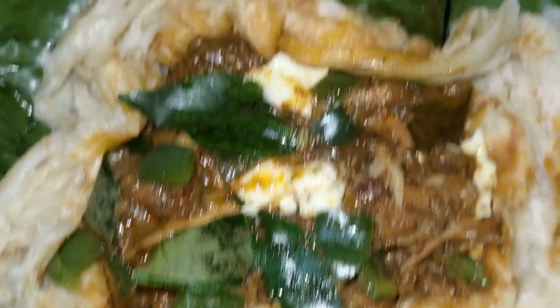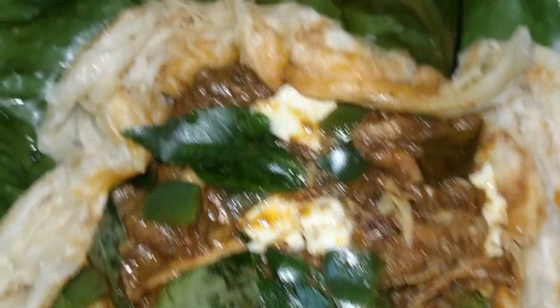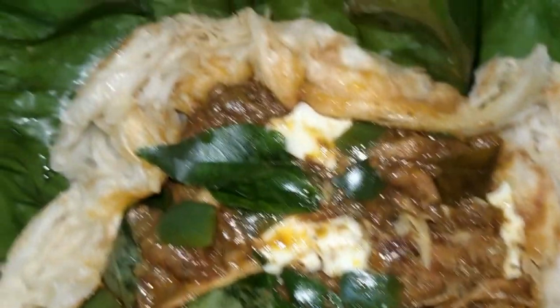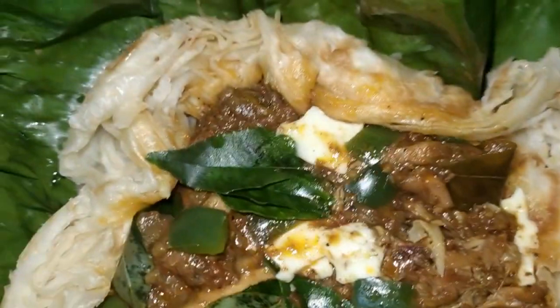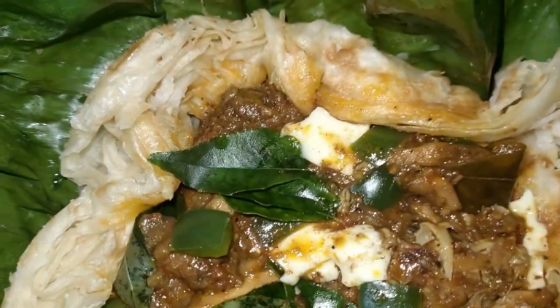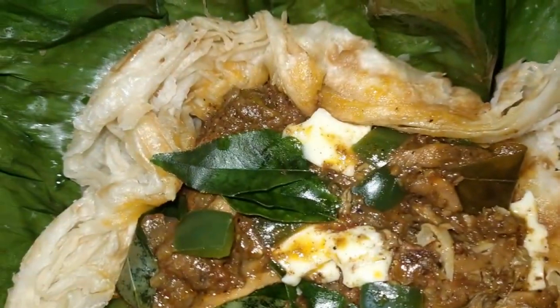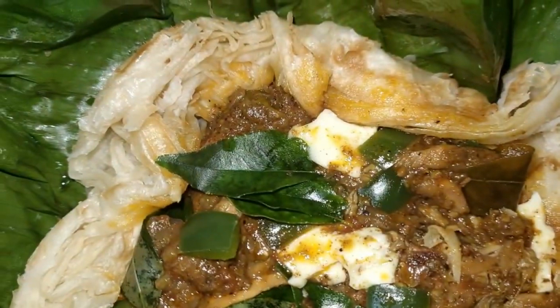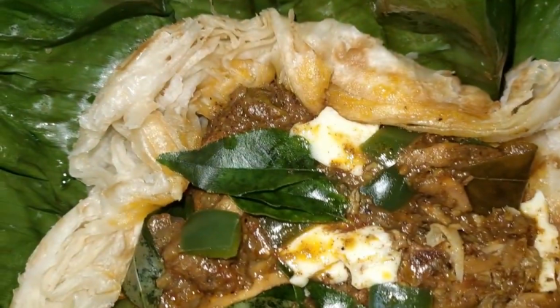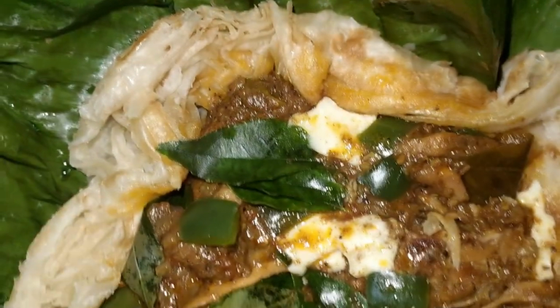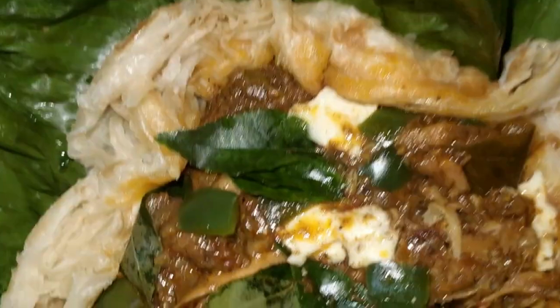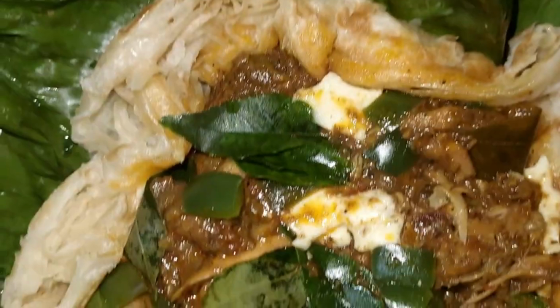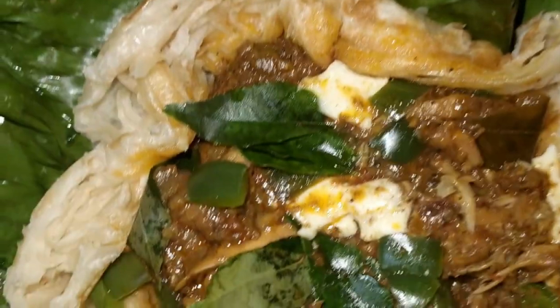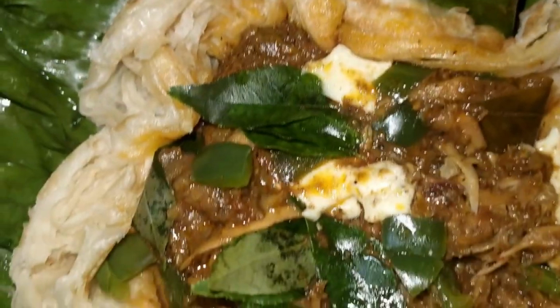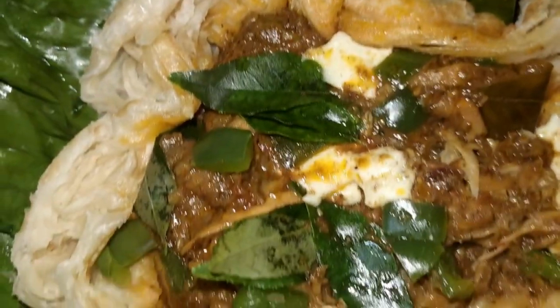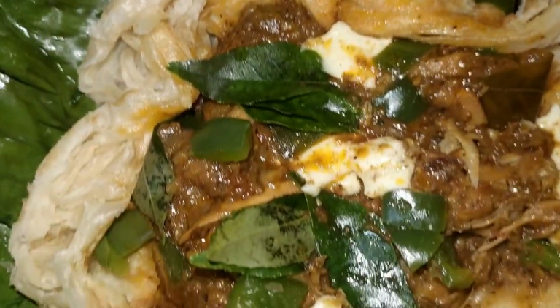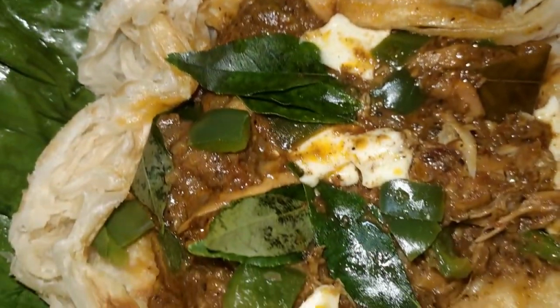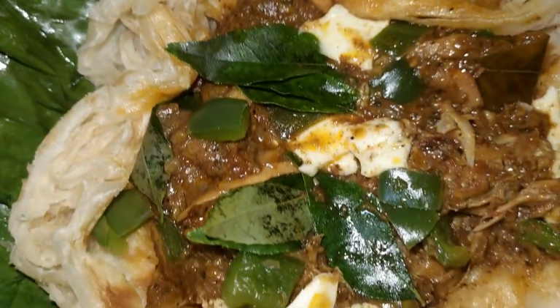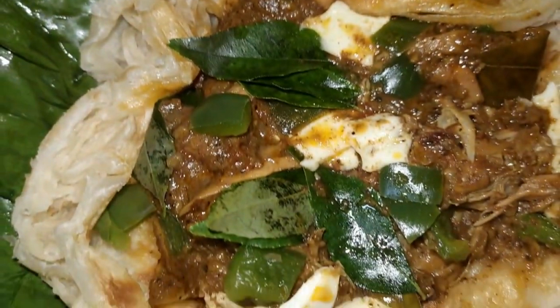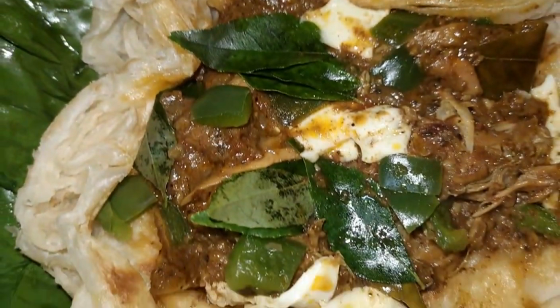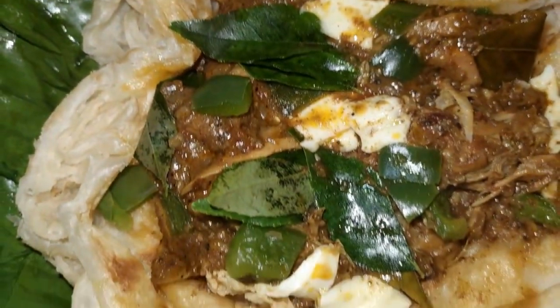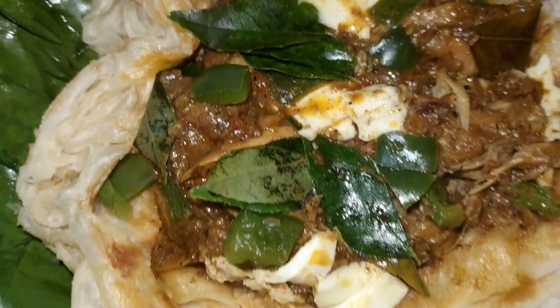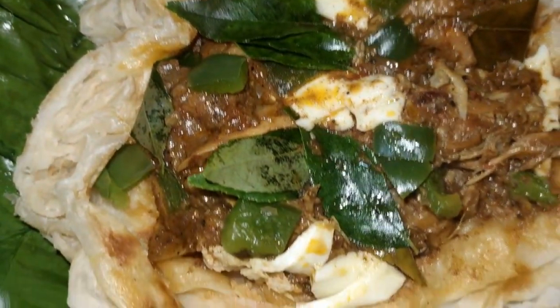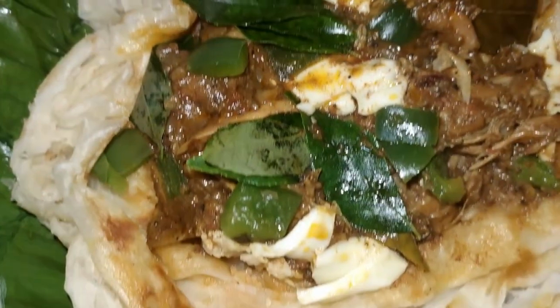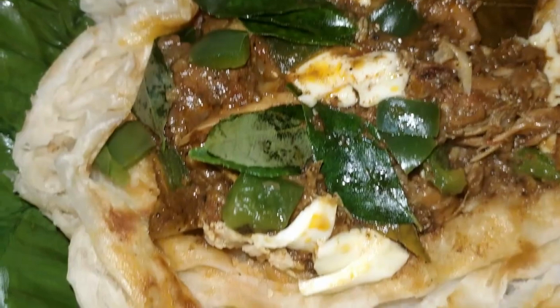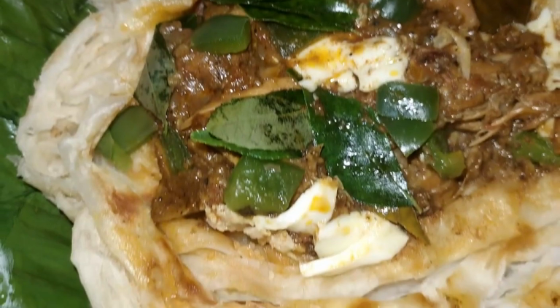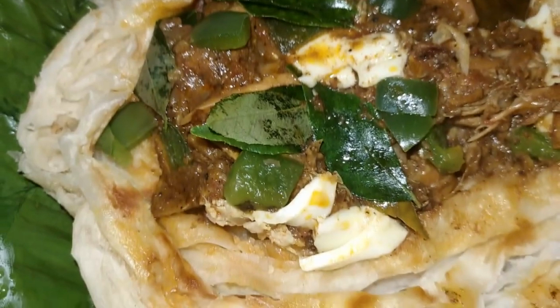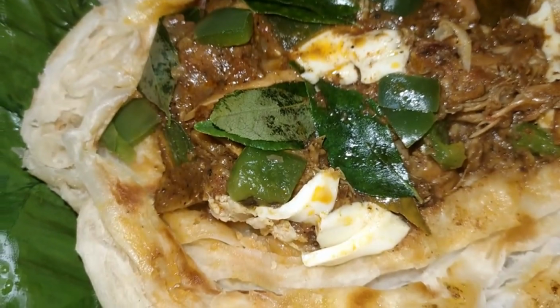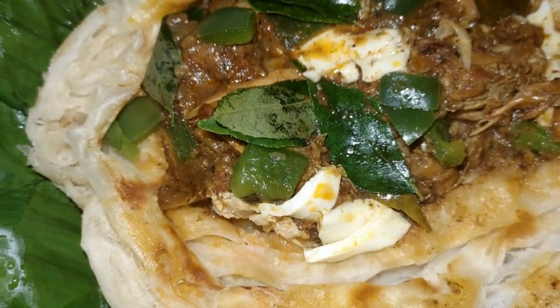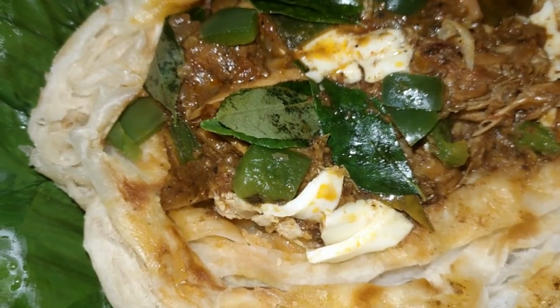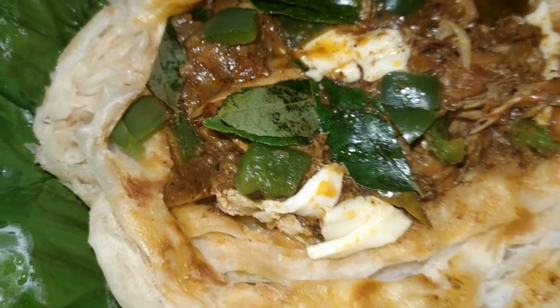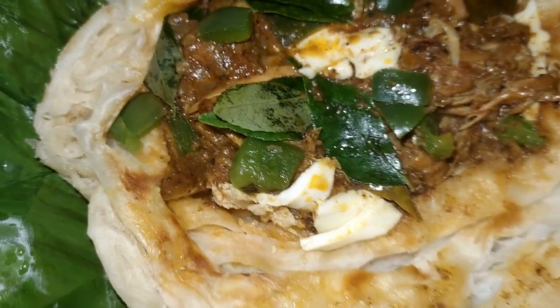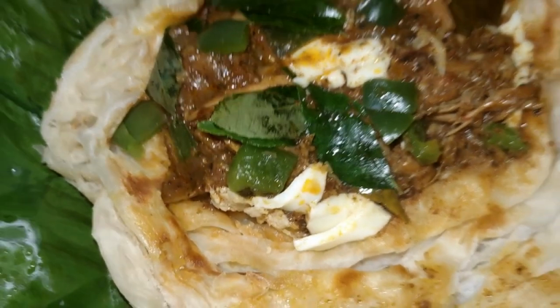Hi, good morning friends. I have a recipe for Kiri Porota.